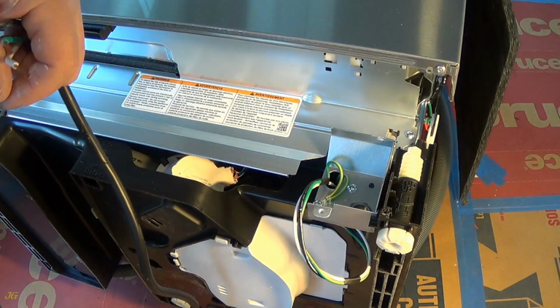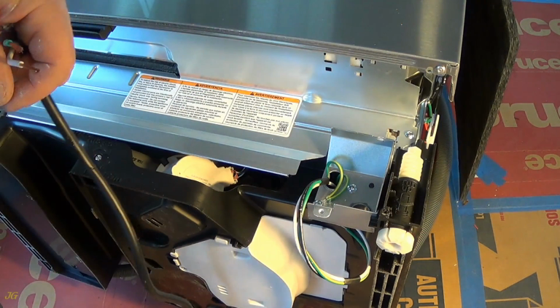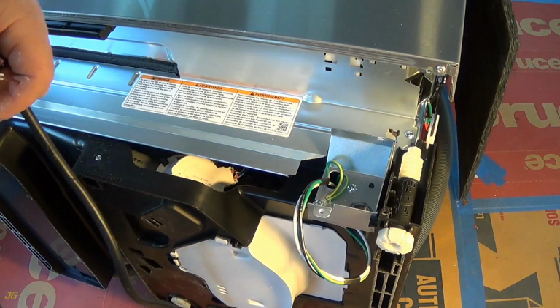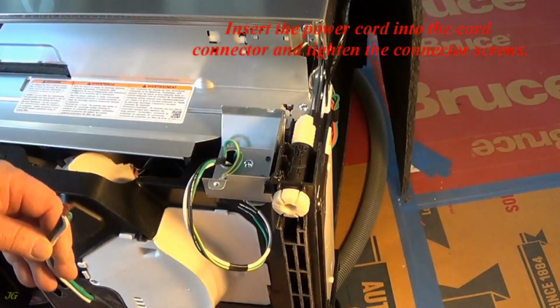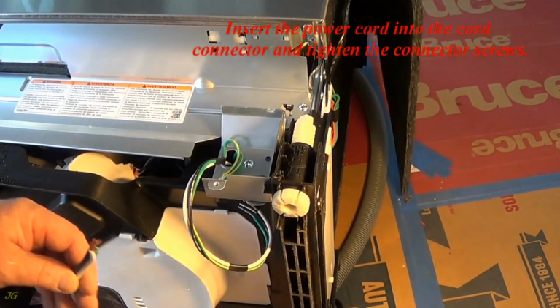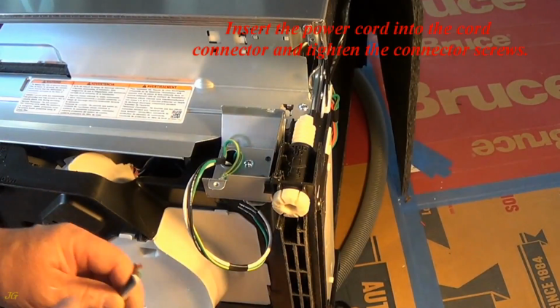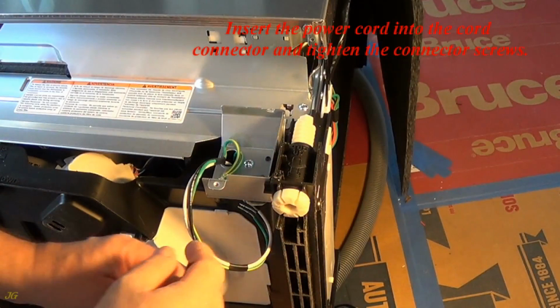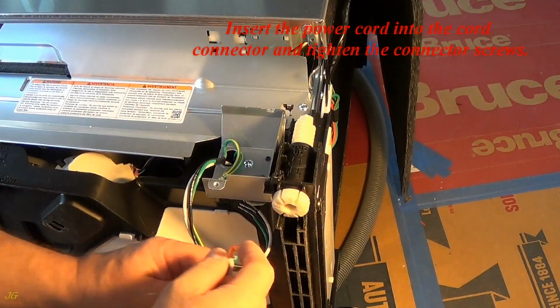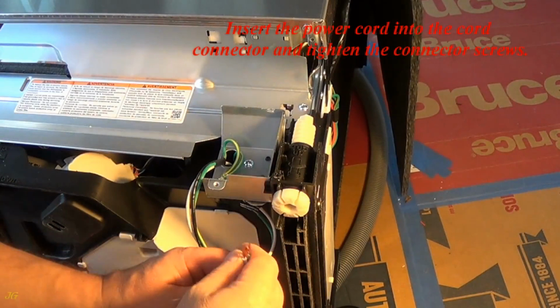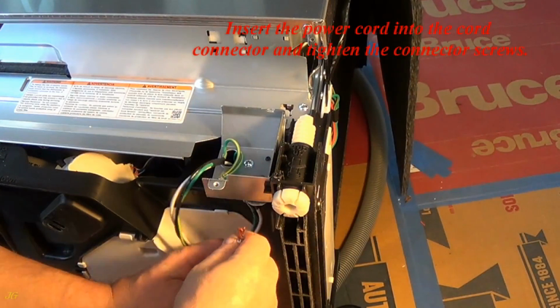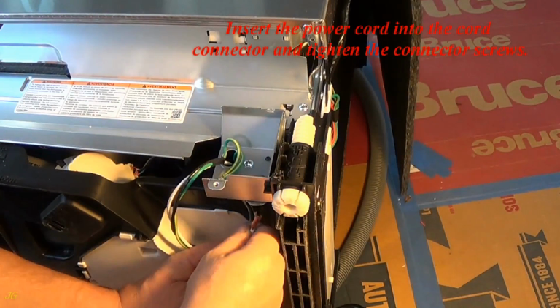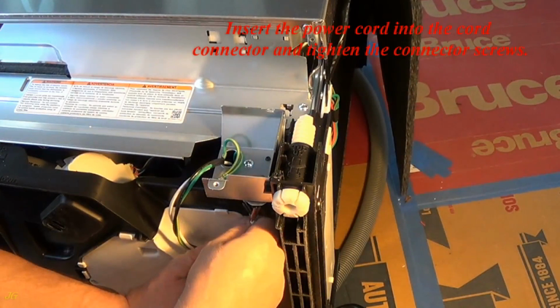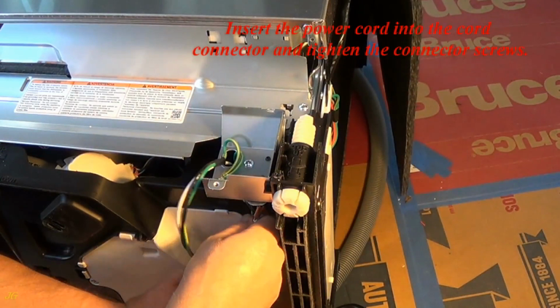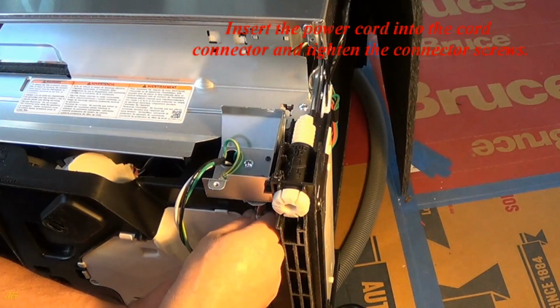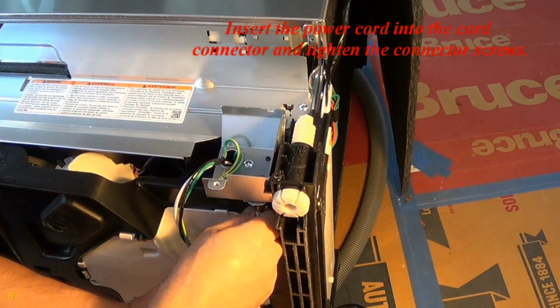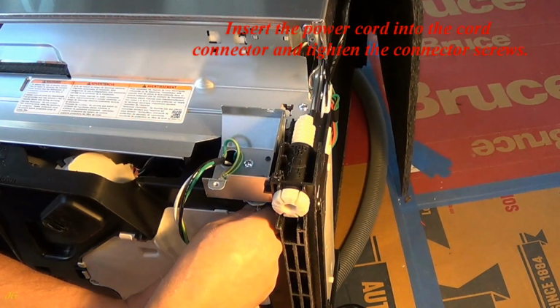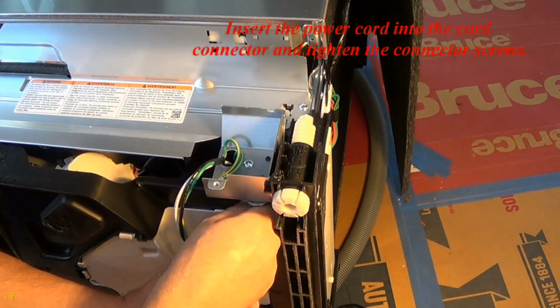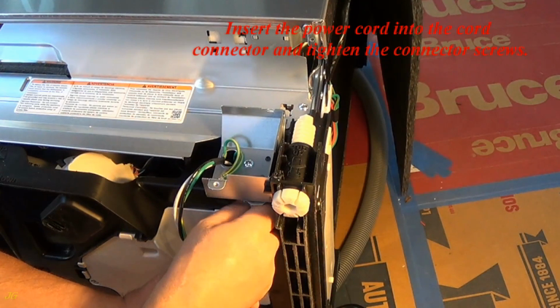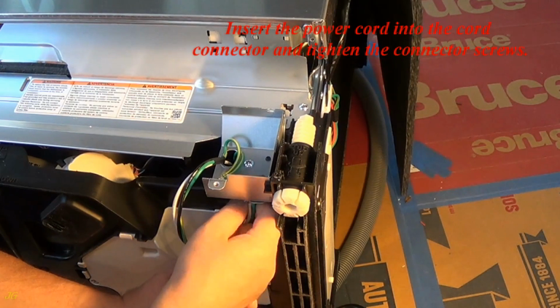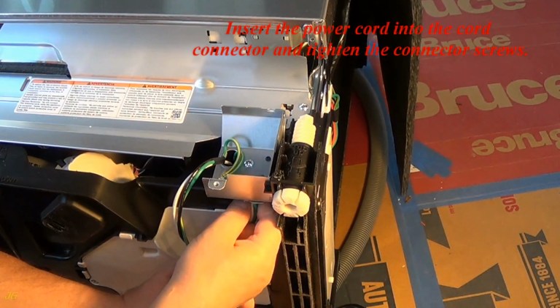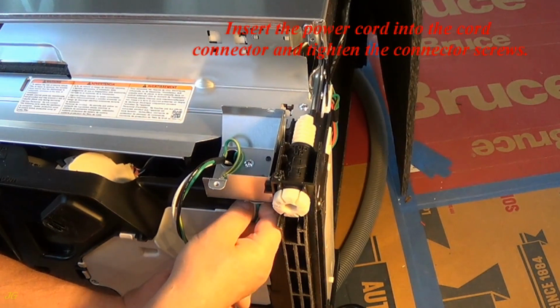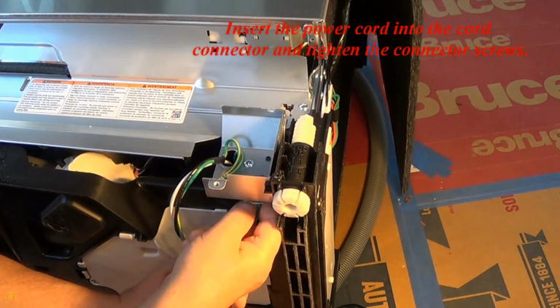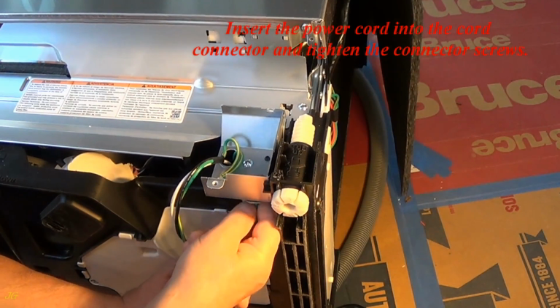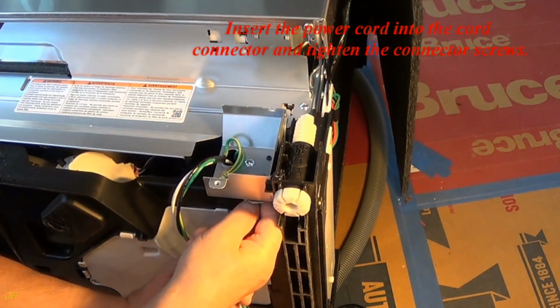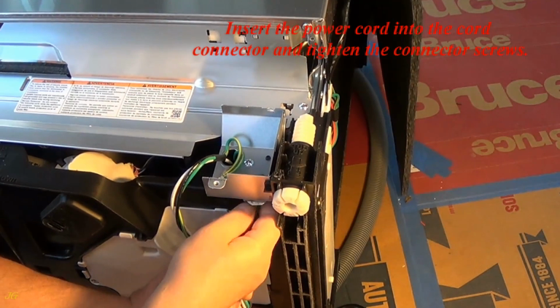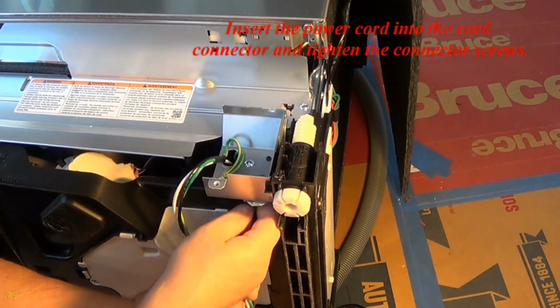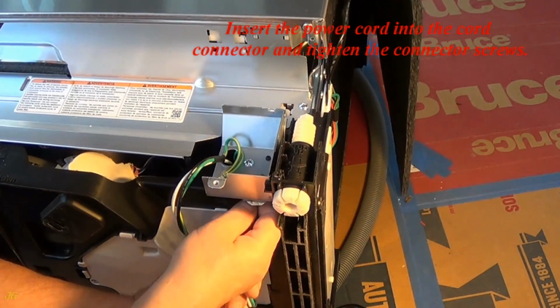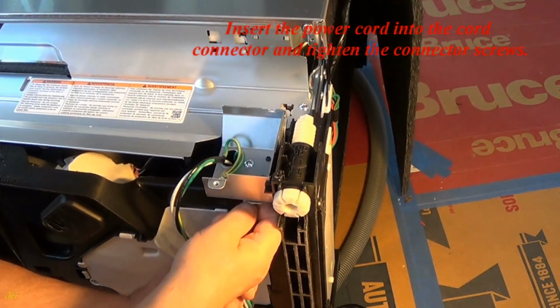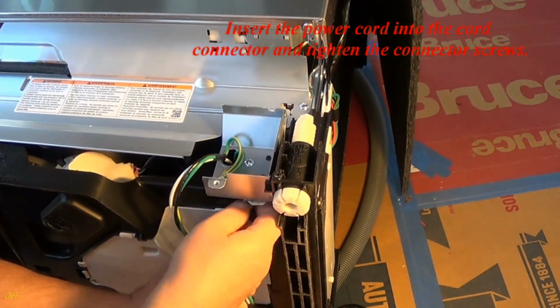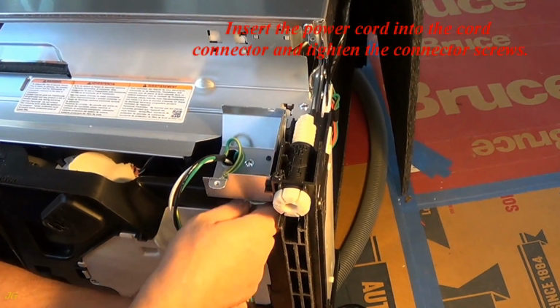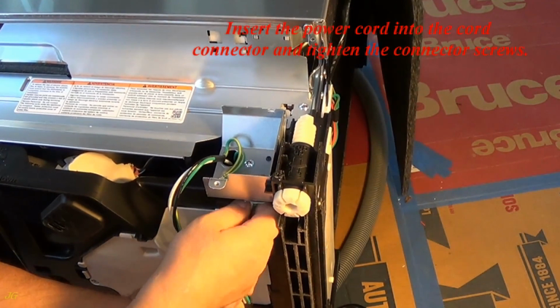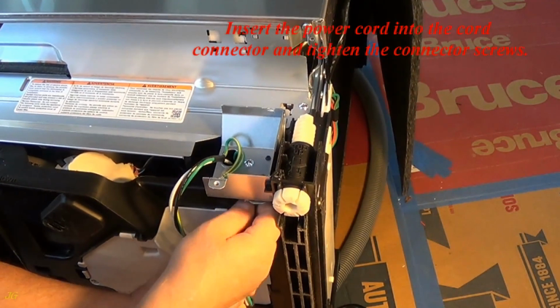Strip the ends of the wires to a length of approximately half an inch. Insert the power cord into the cord connector and tighten the connector screws.